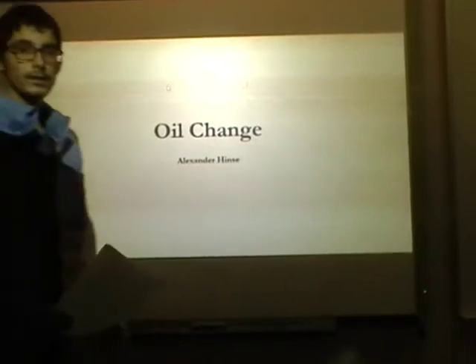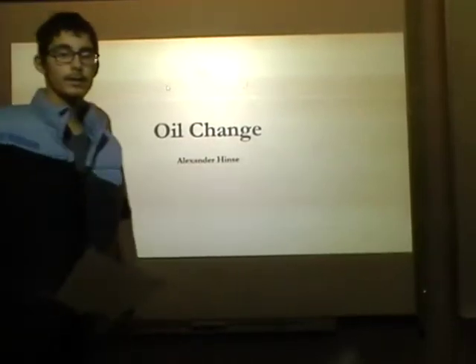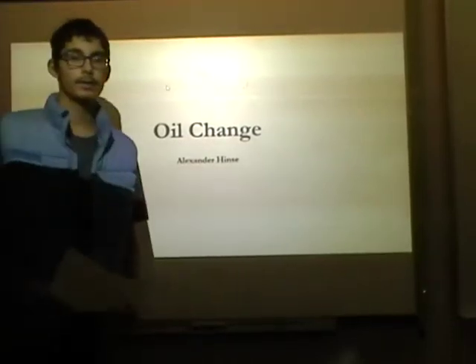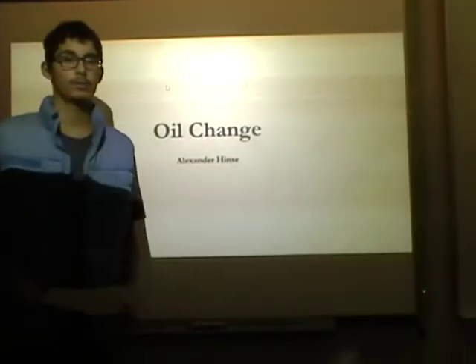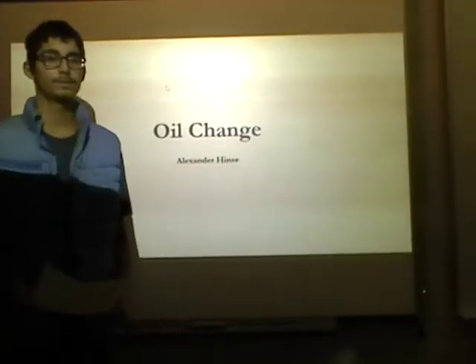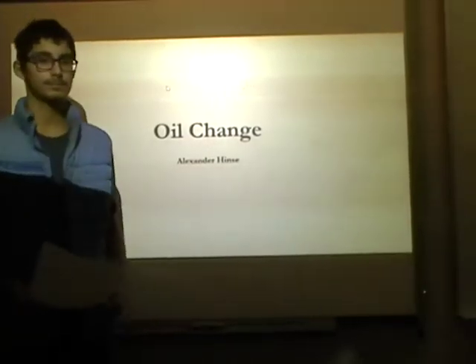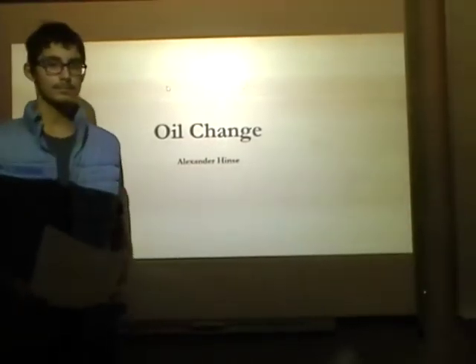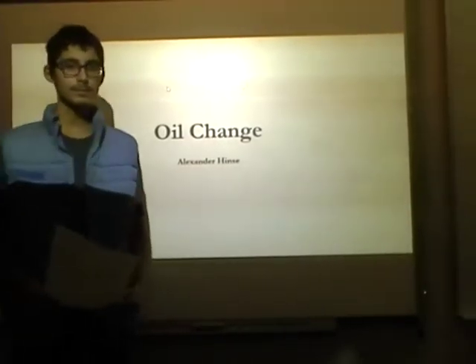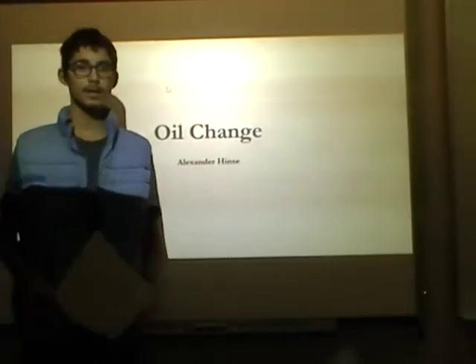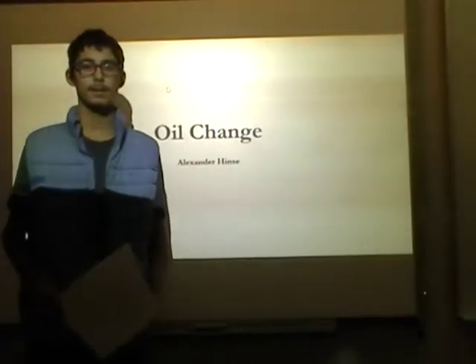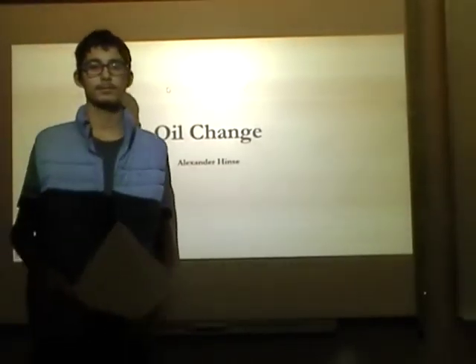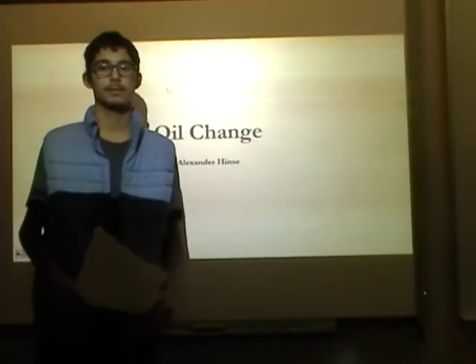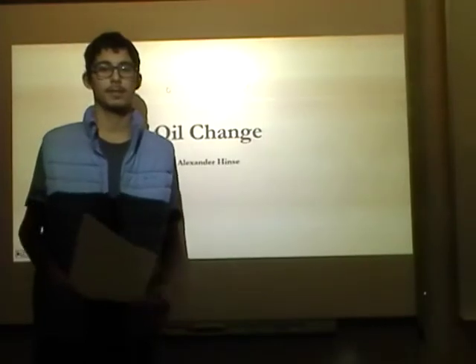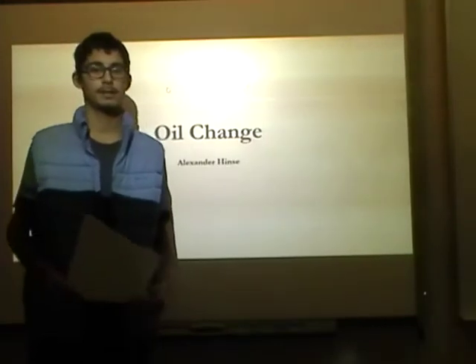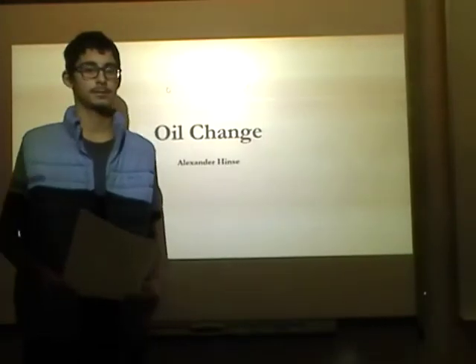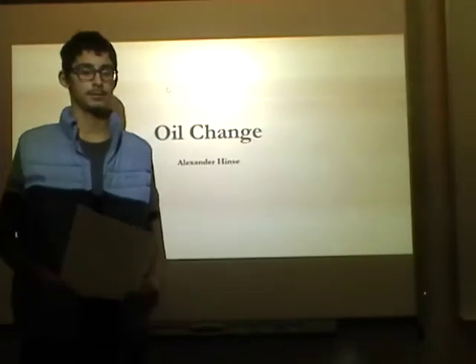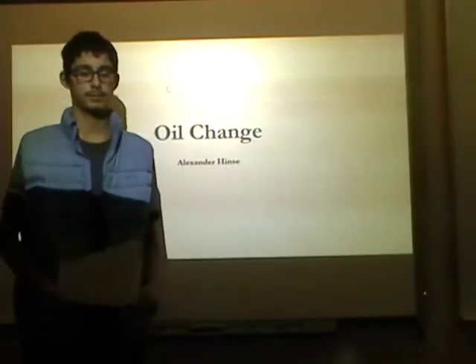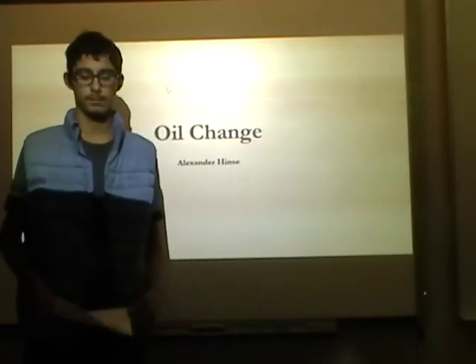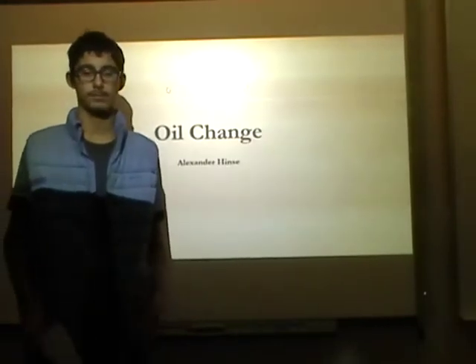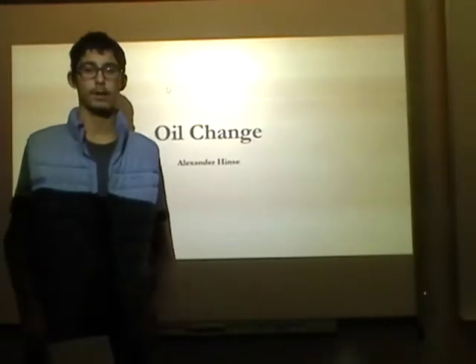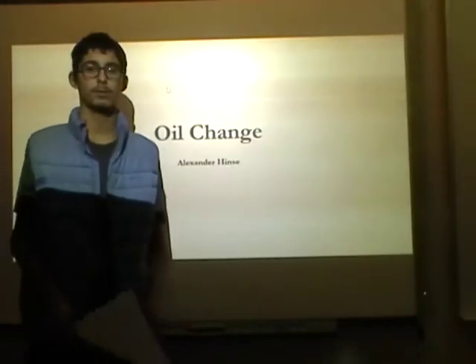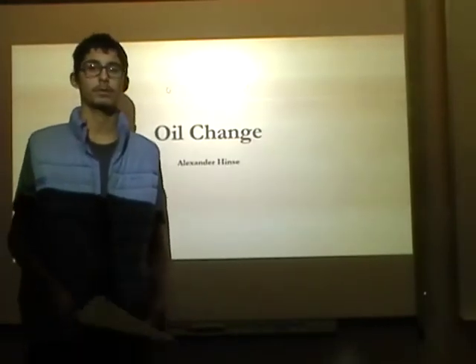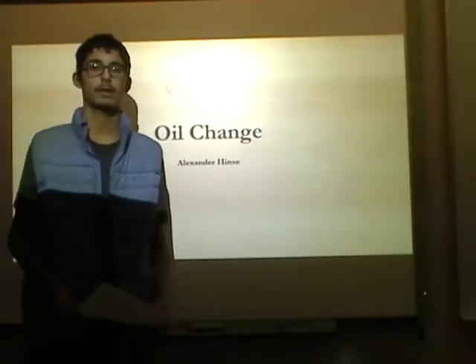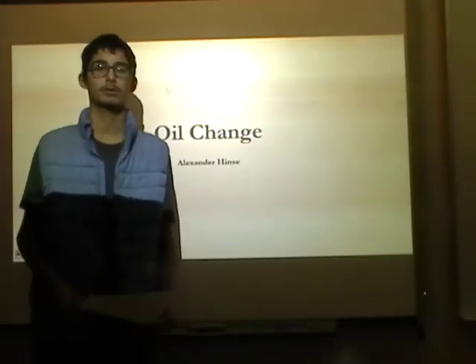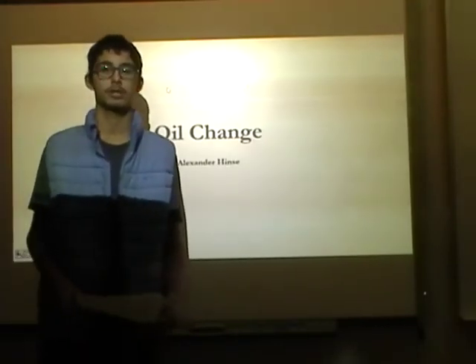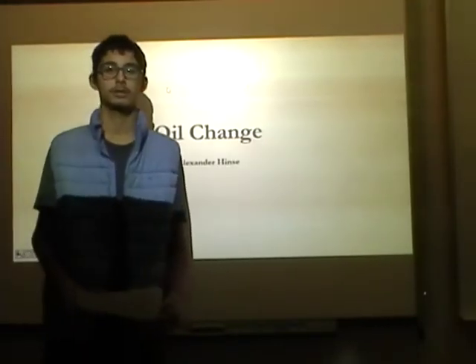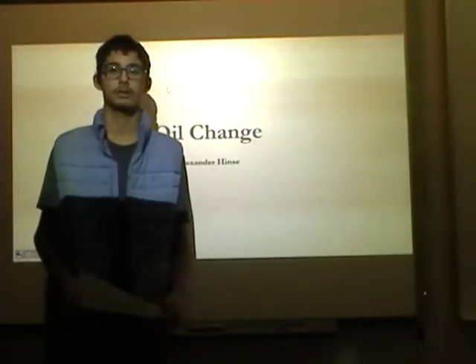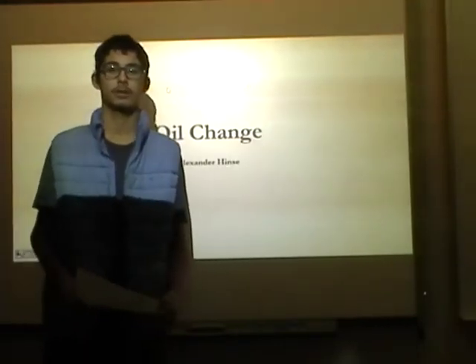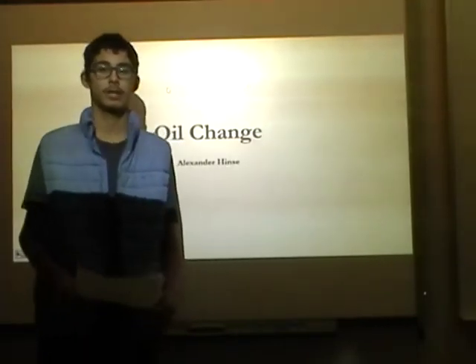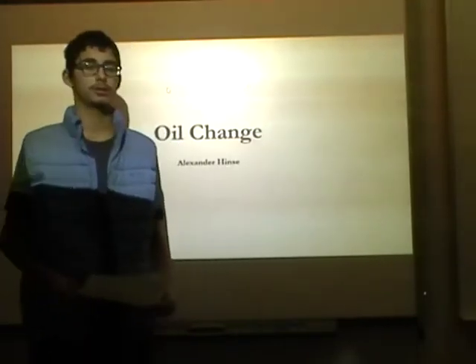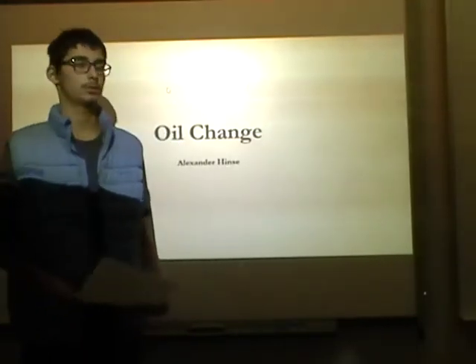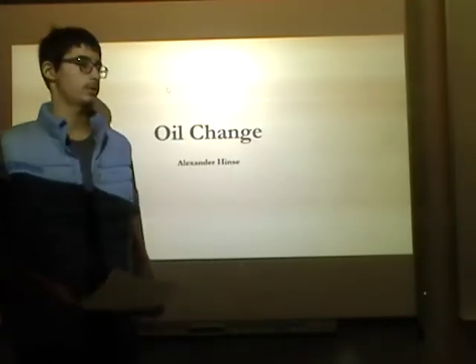Hello, I'm Alexander Hines and this is my PowerPoint on how to change engine oil.